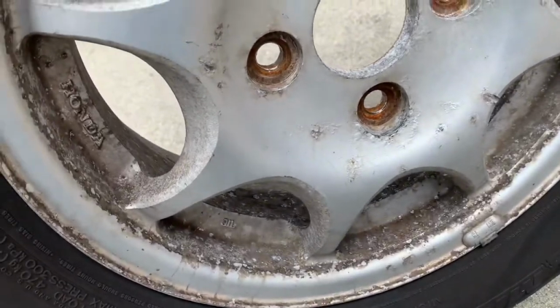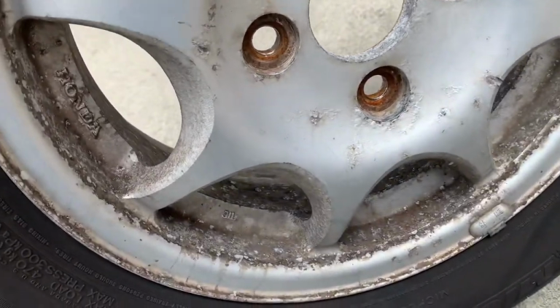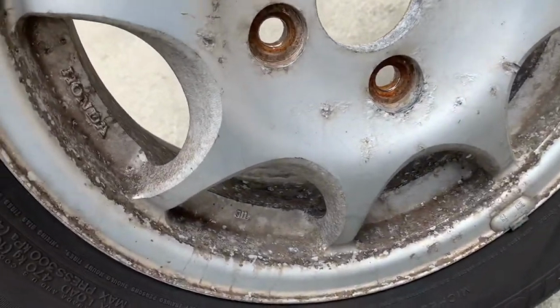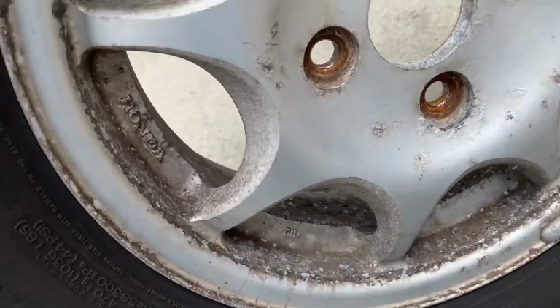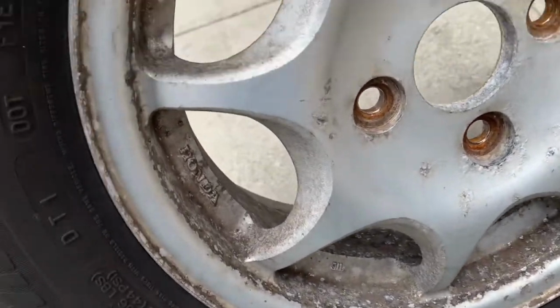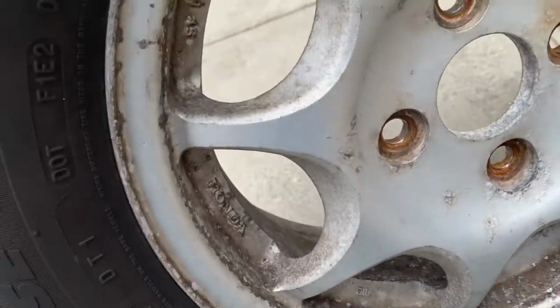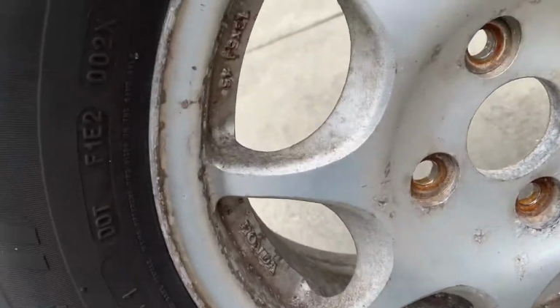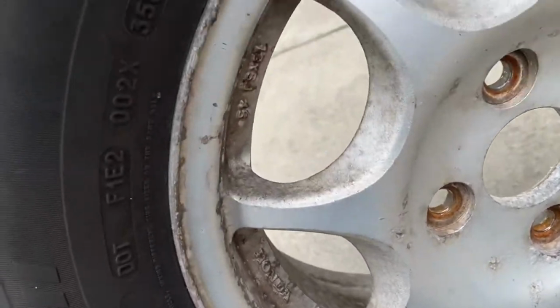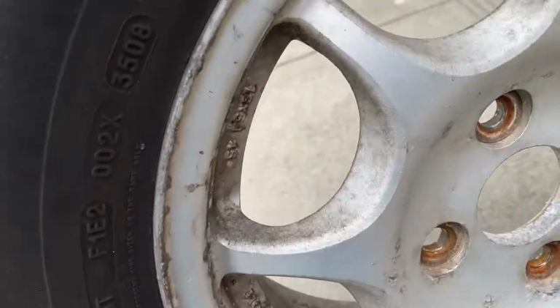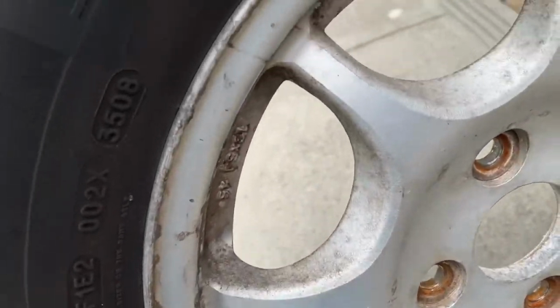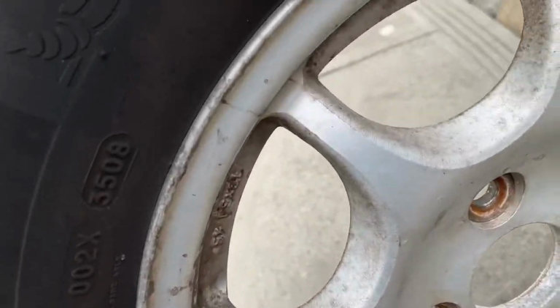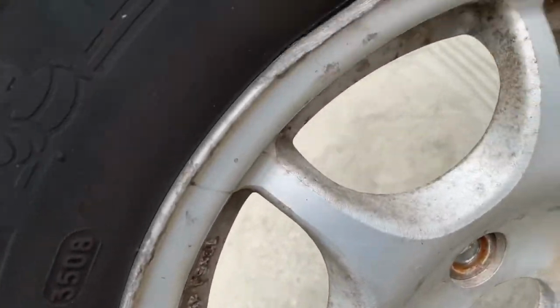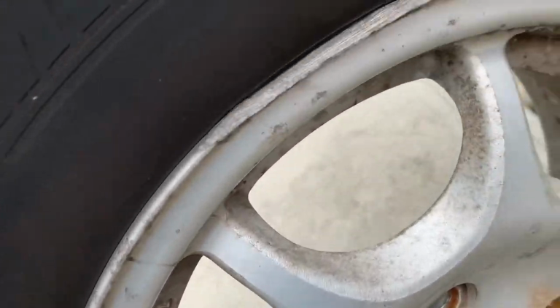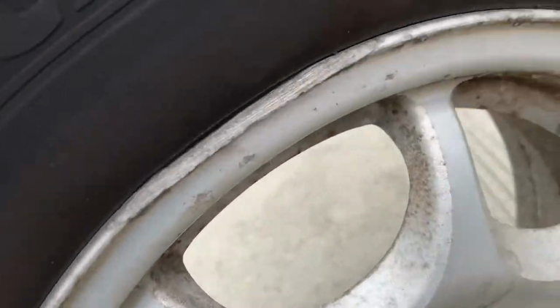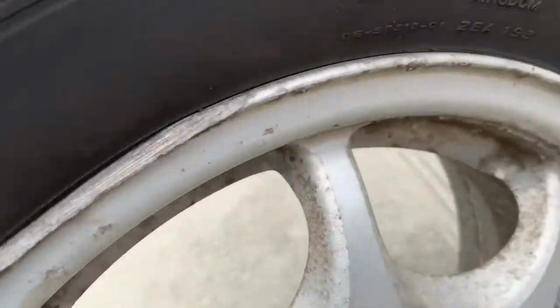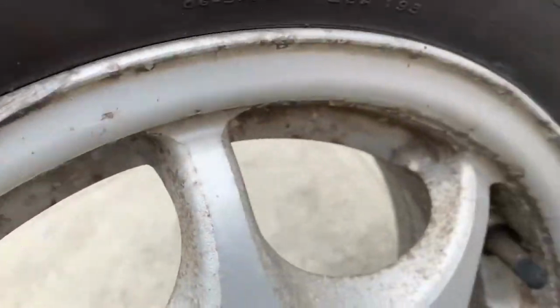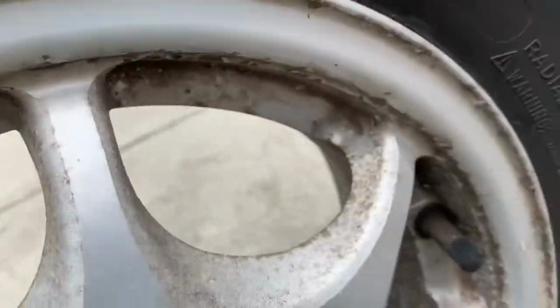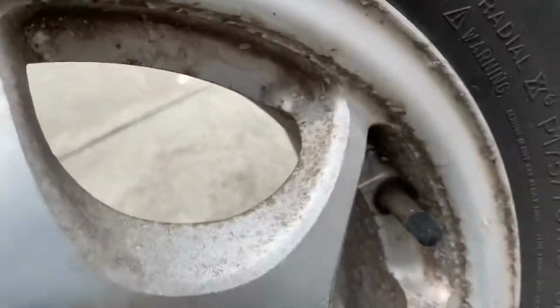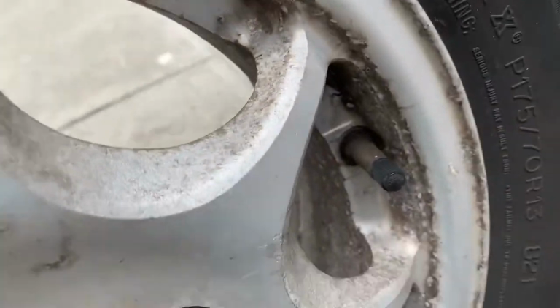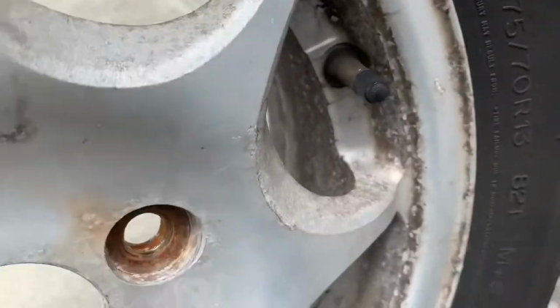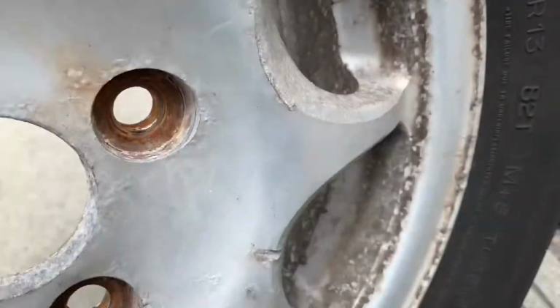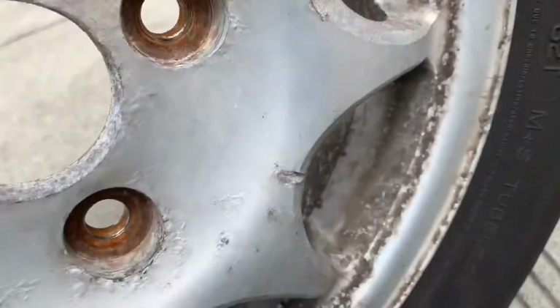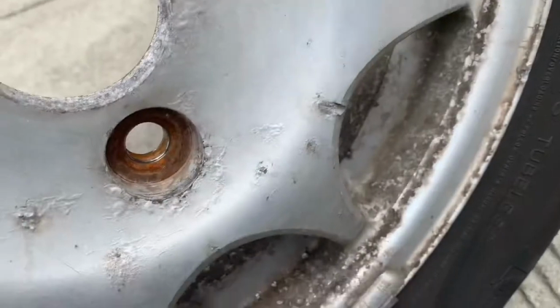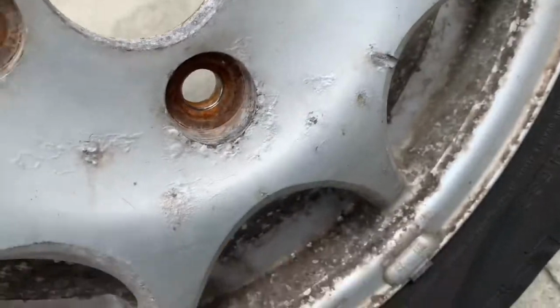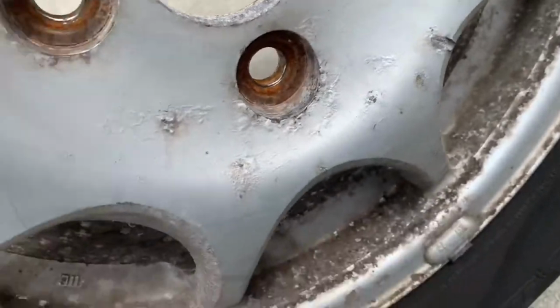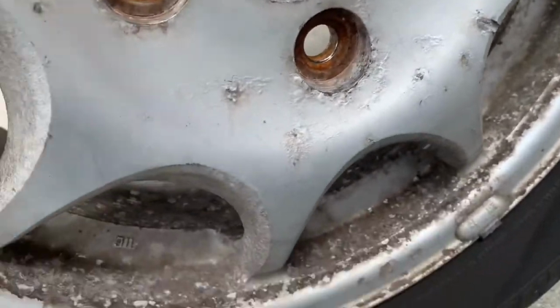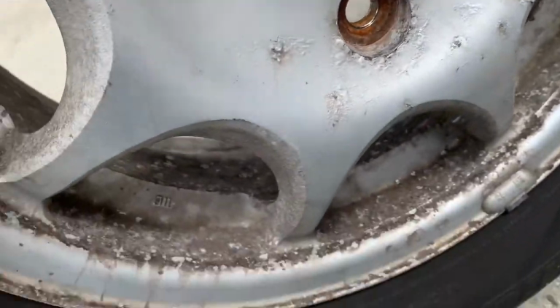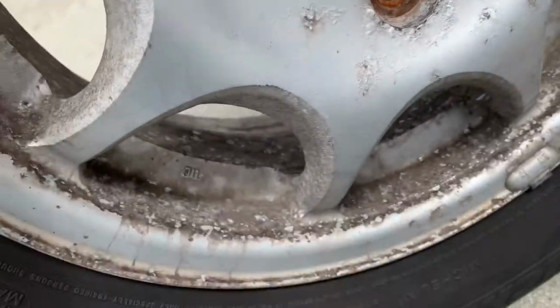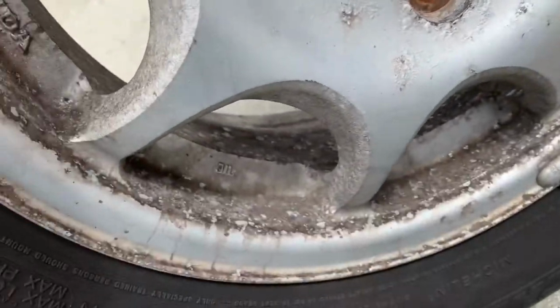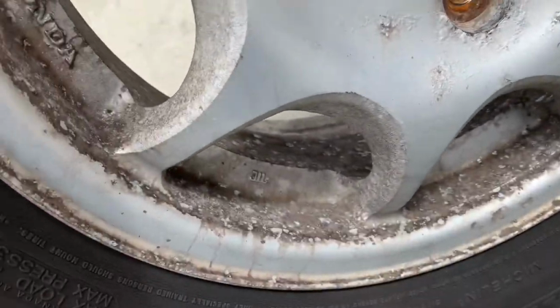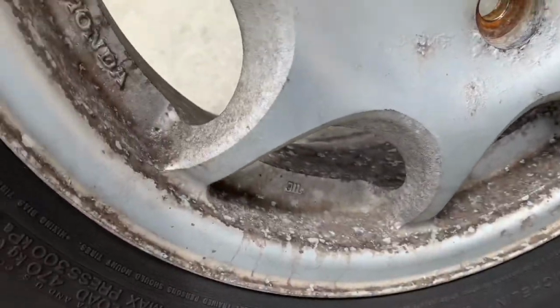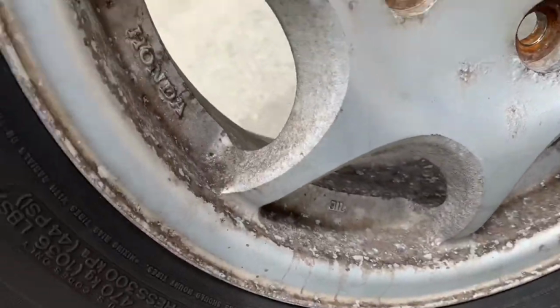Today I'm going to show you how to clean a rim. This is like a 30-year-old rim.